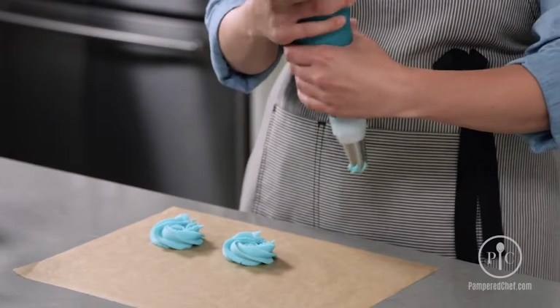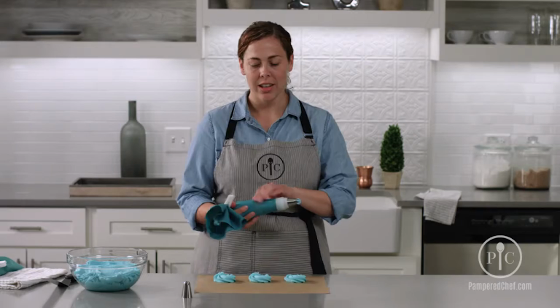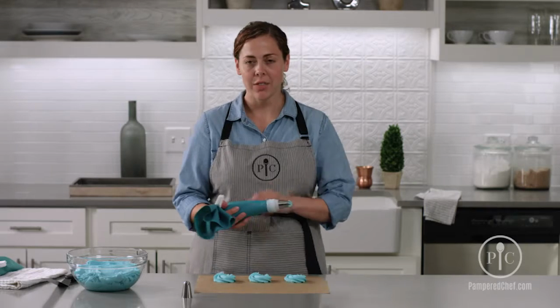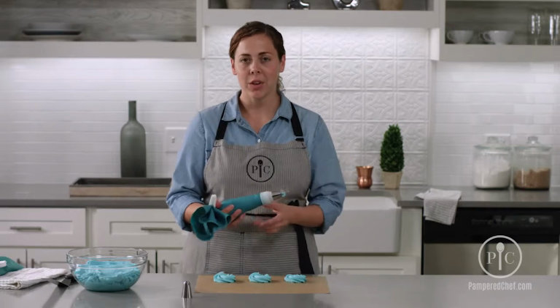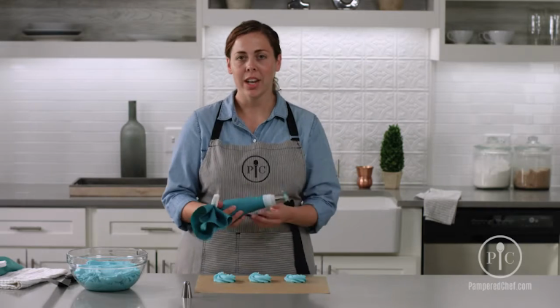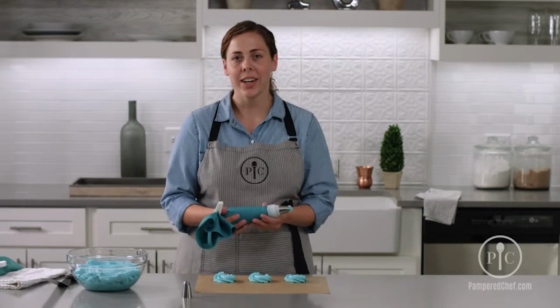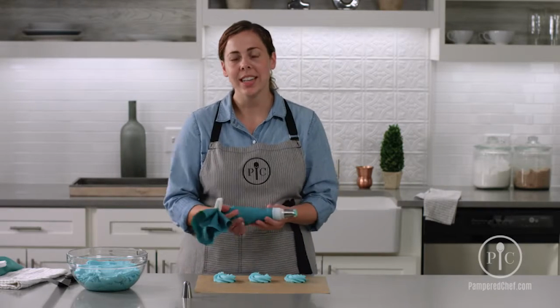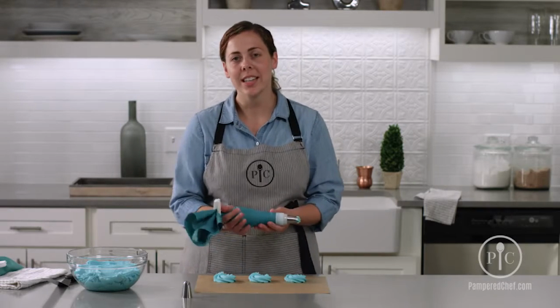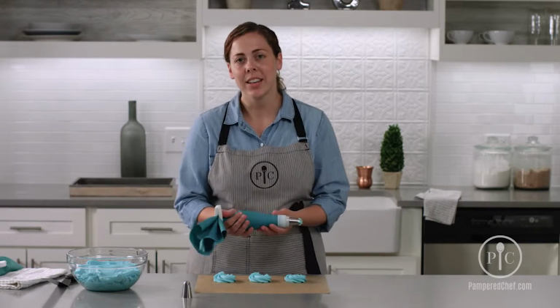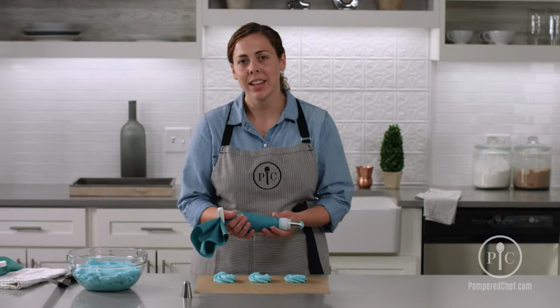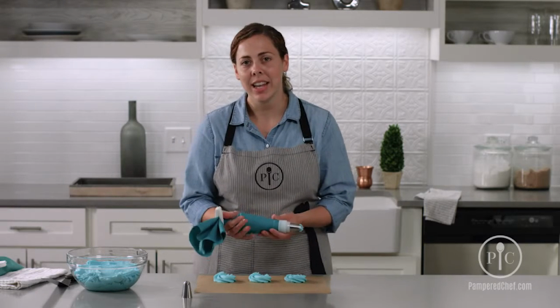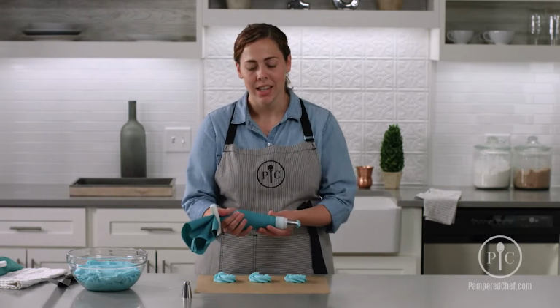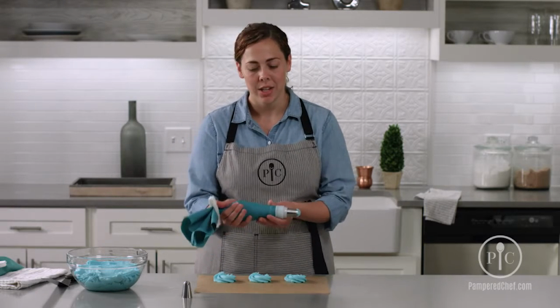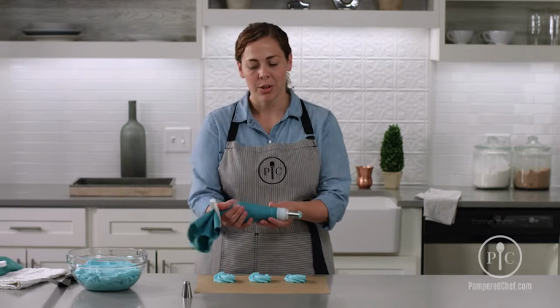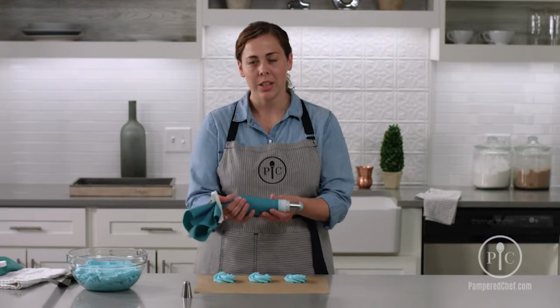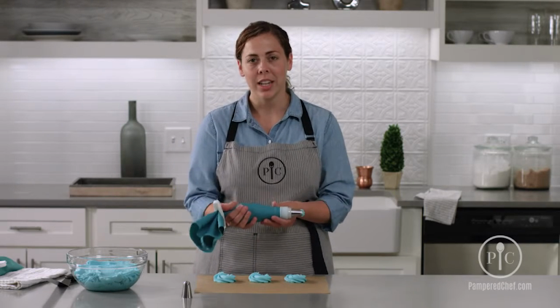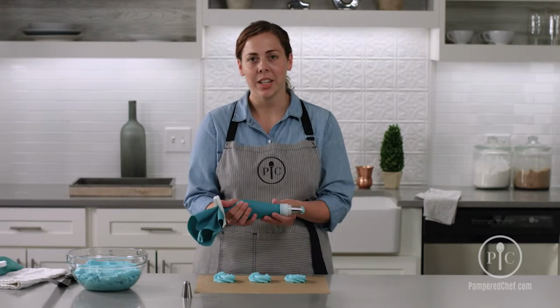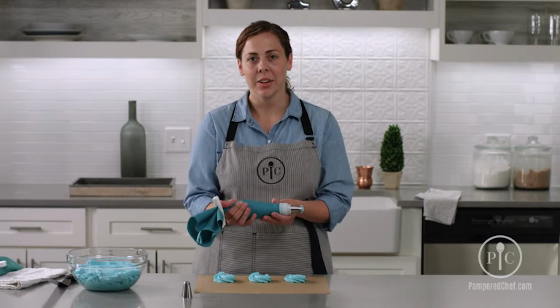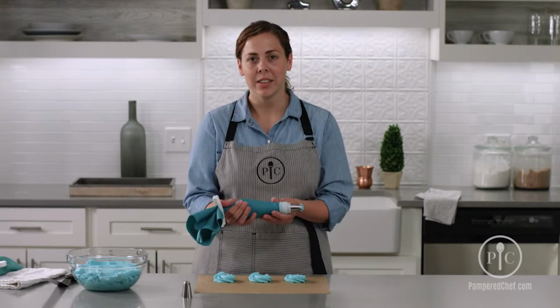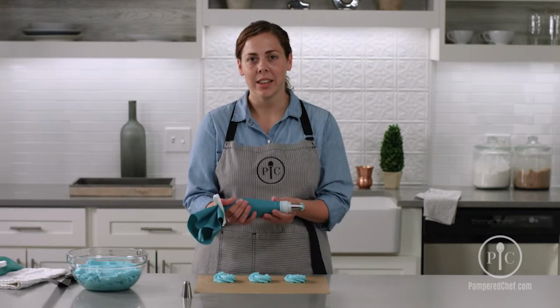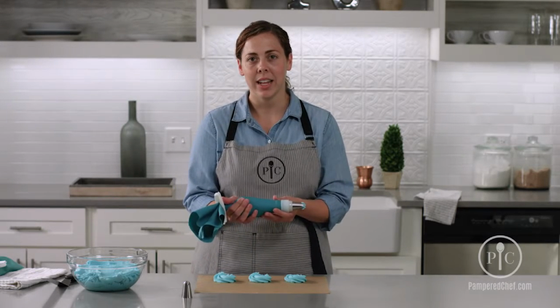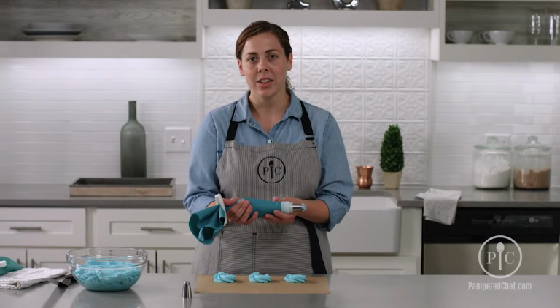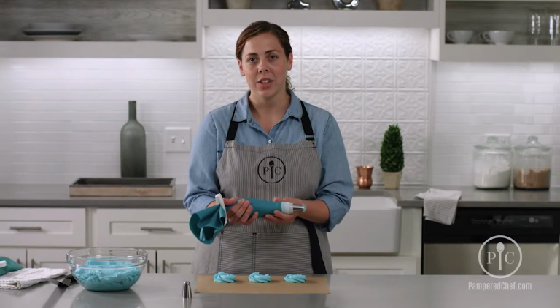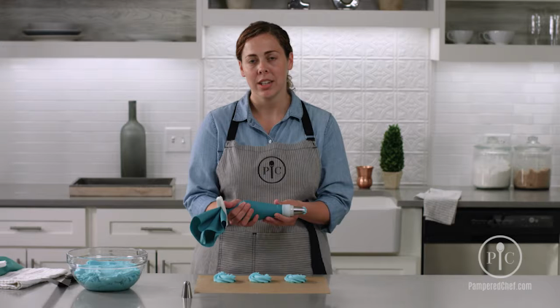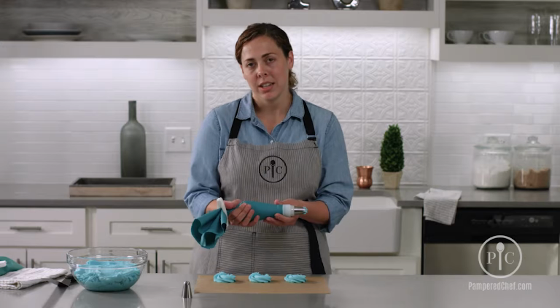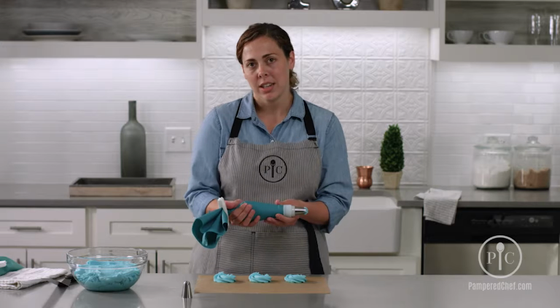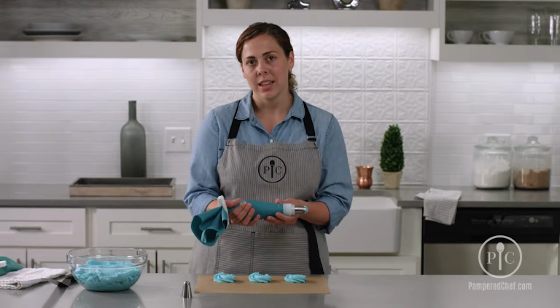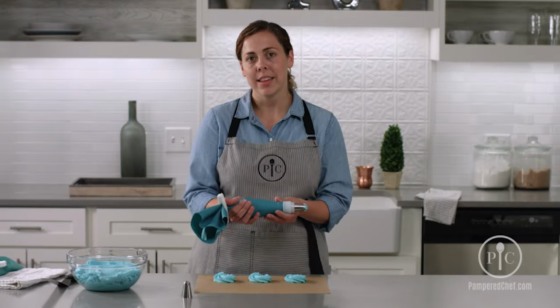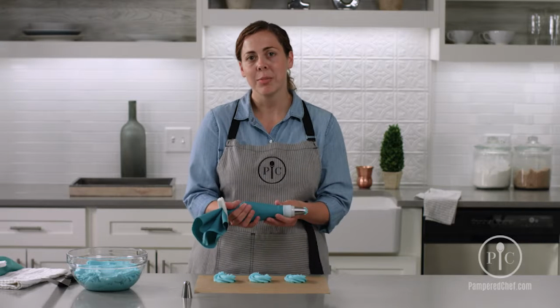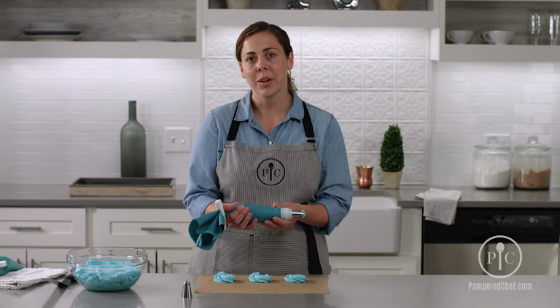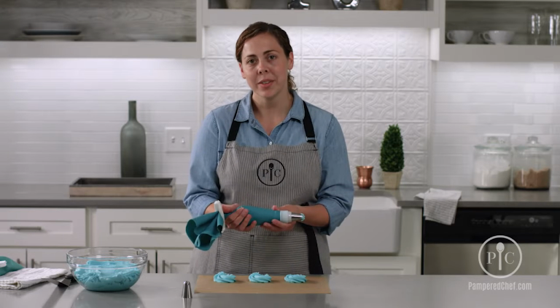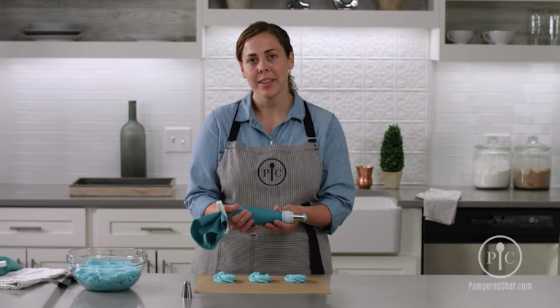And if you were decorating the side of the cake, you'd hold it 90 degrees to that edge. And that's how you make a rosette.